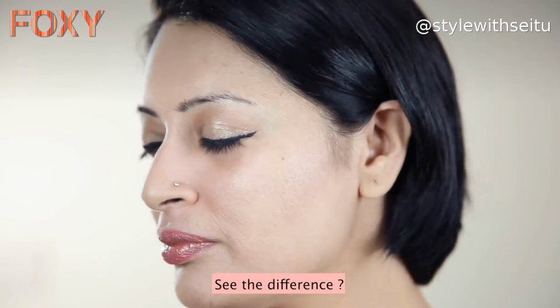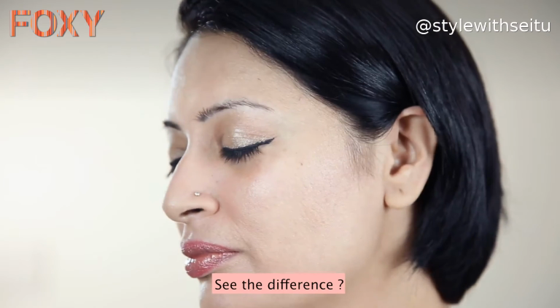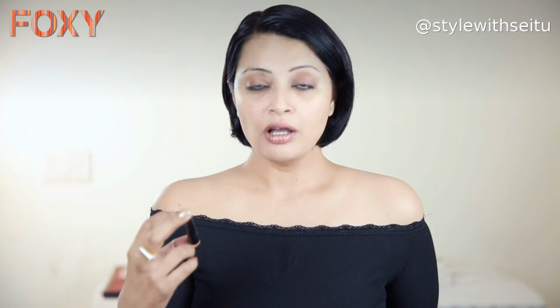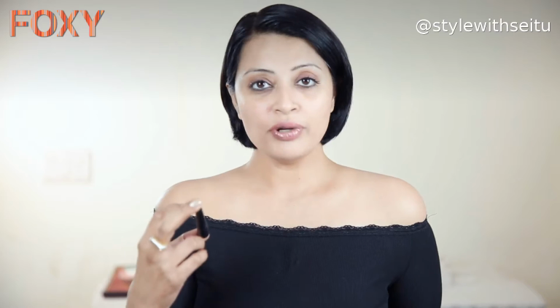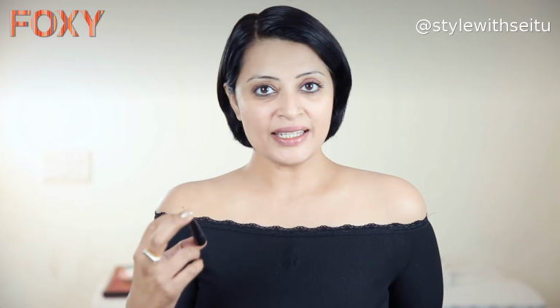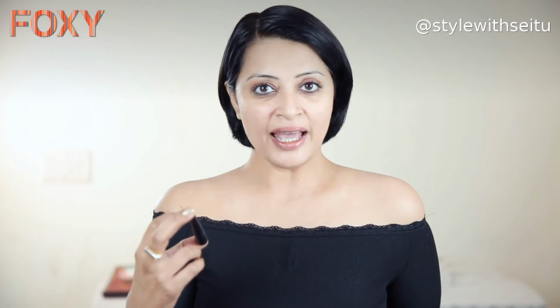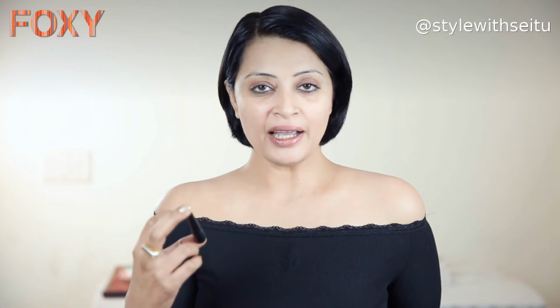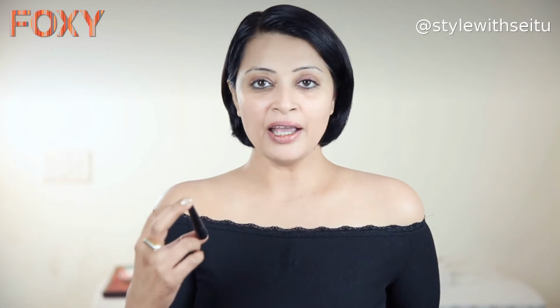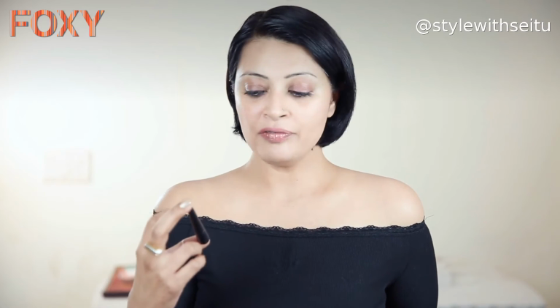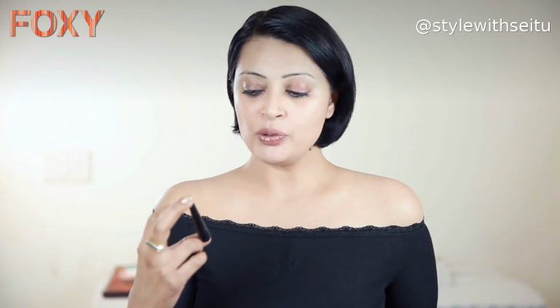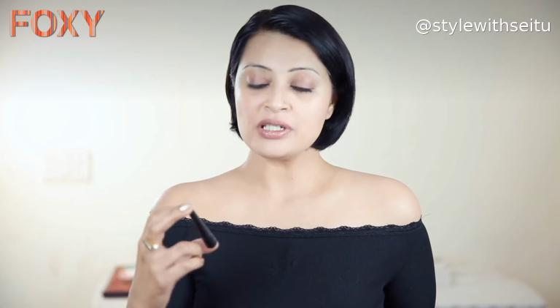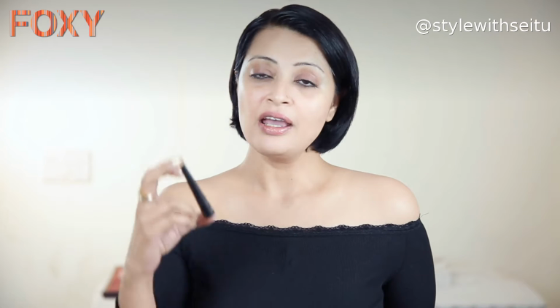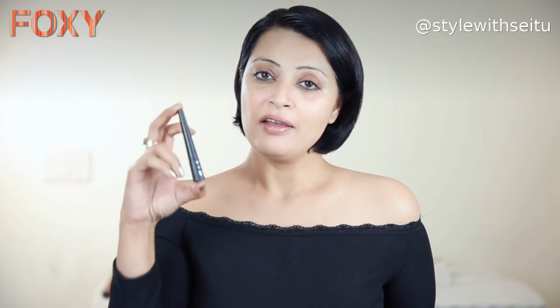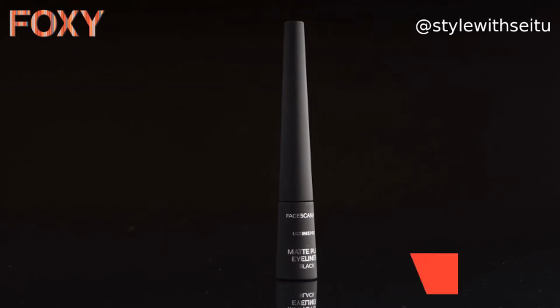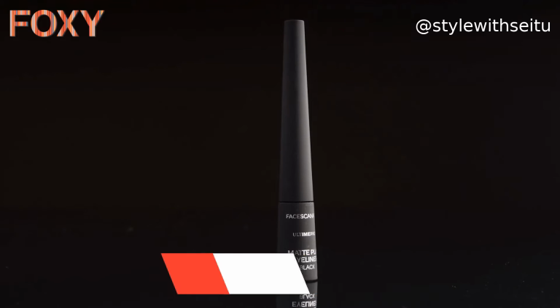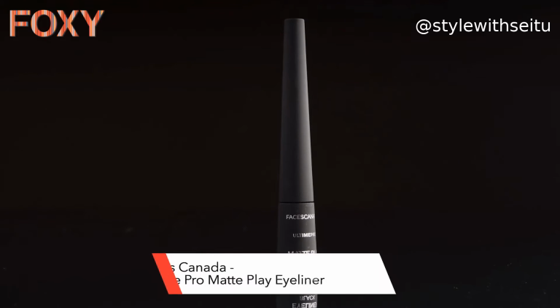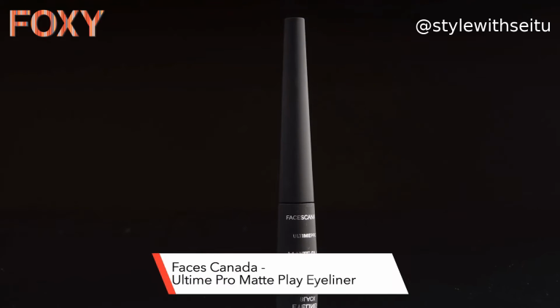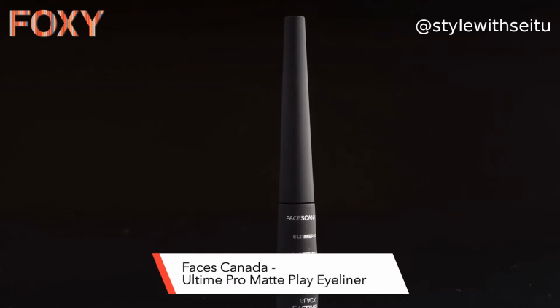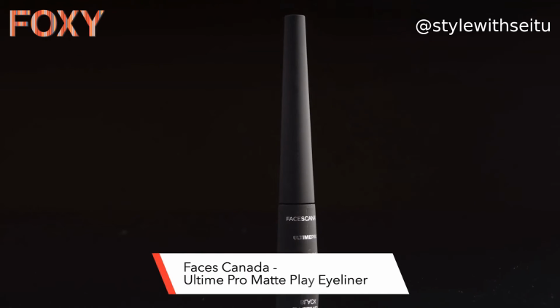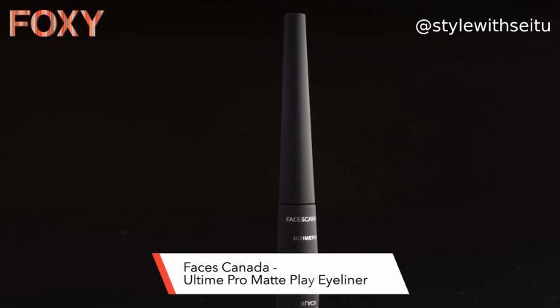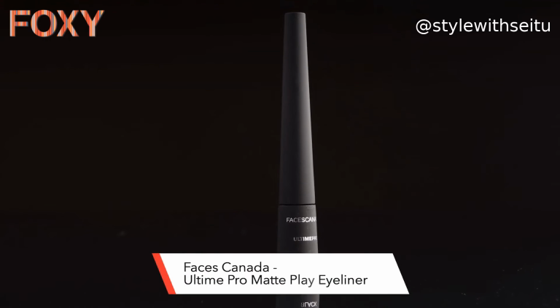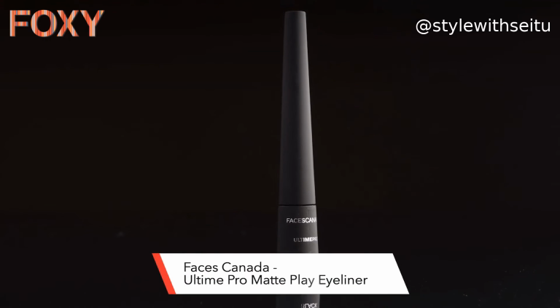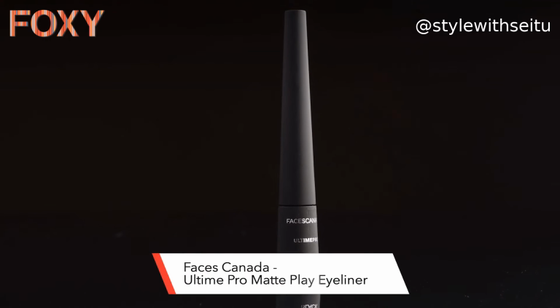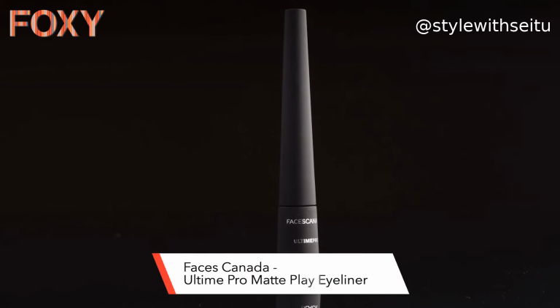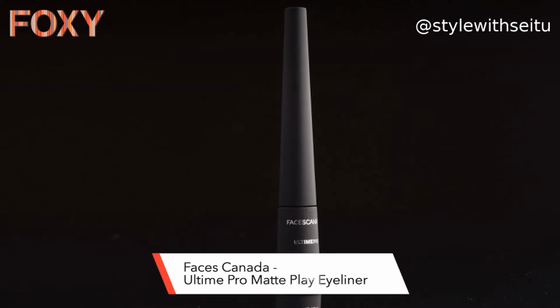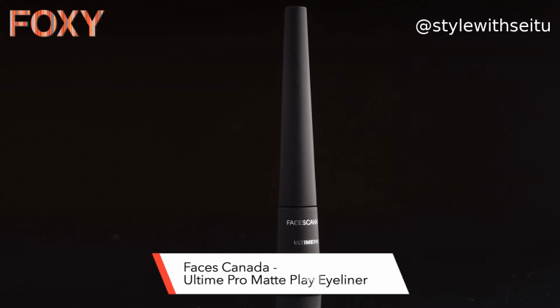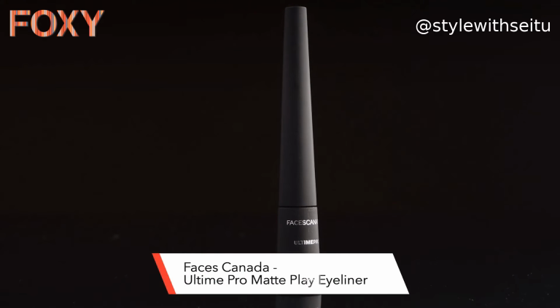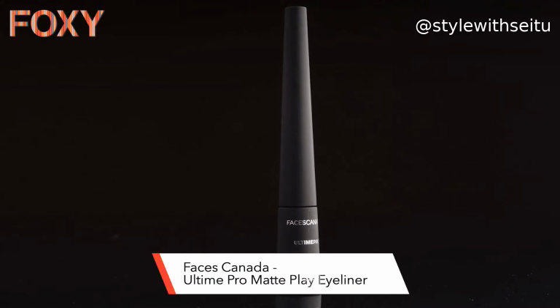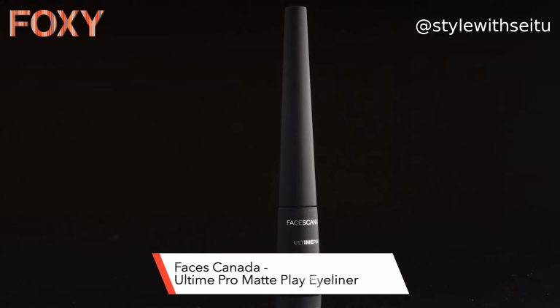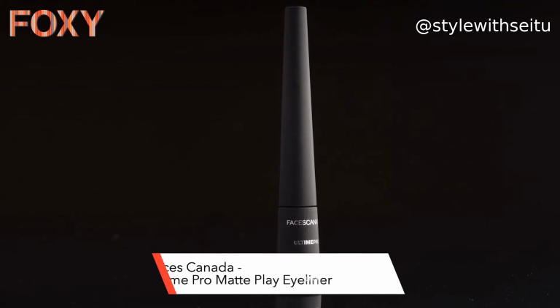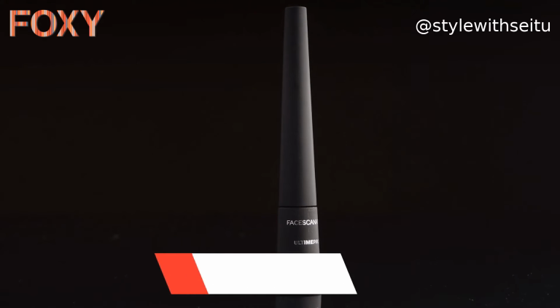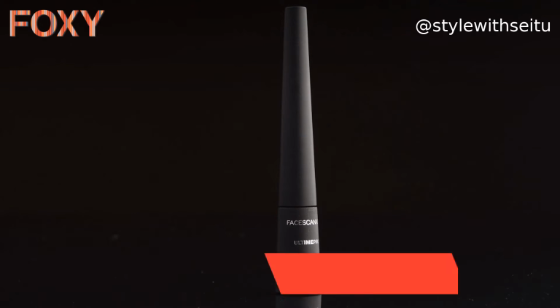For this hack I have used Faces Canada Ultime Pro Matte Play Eyeliner.